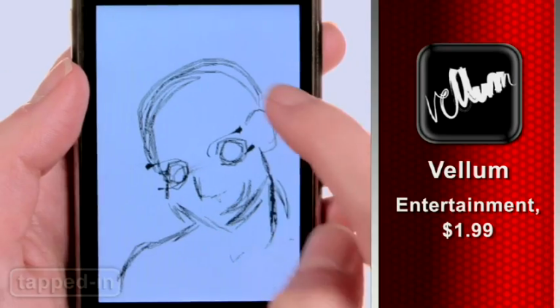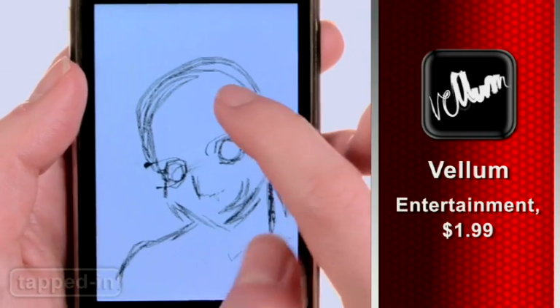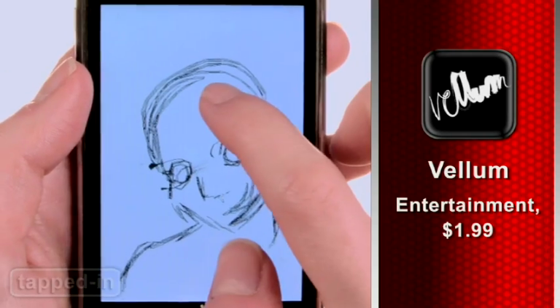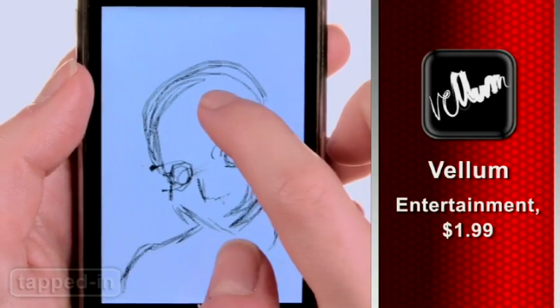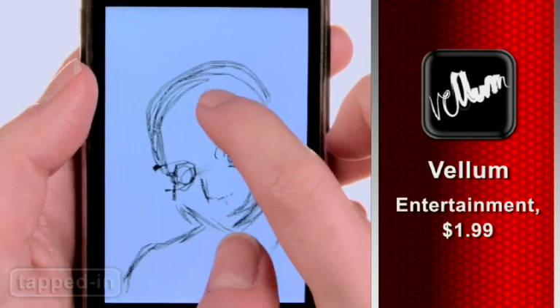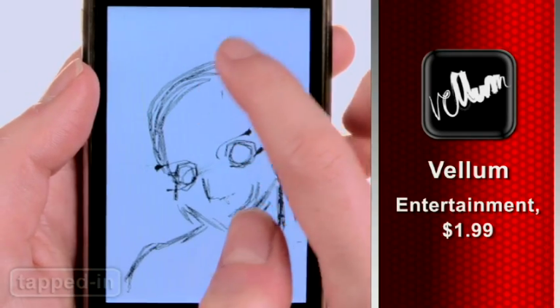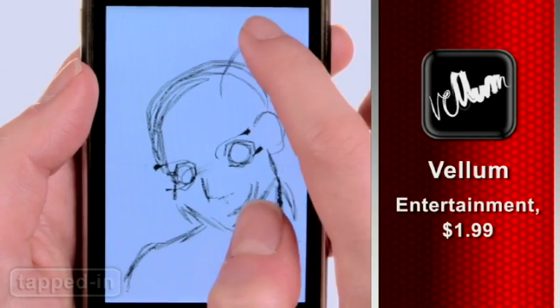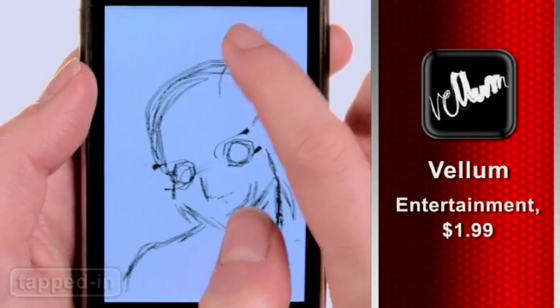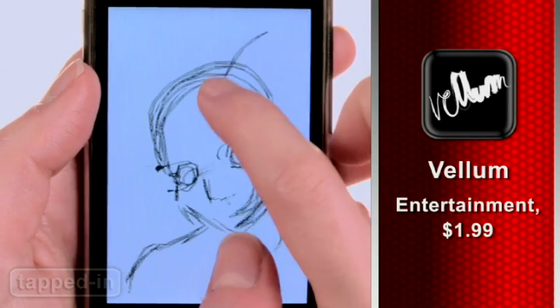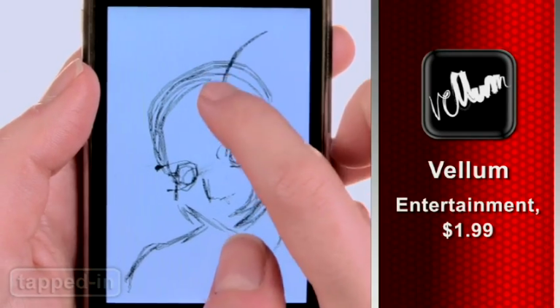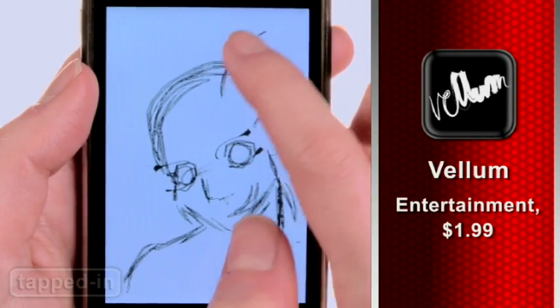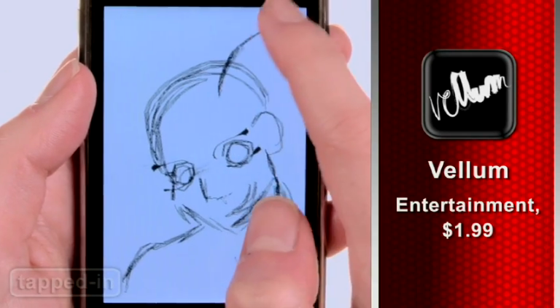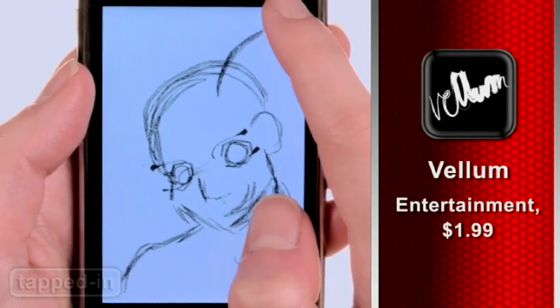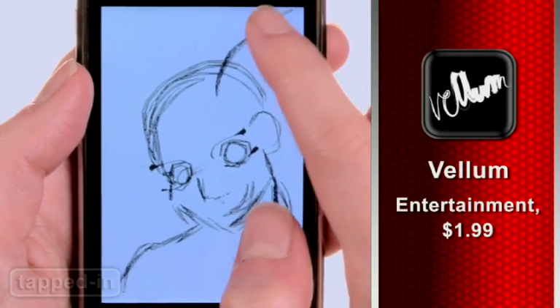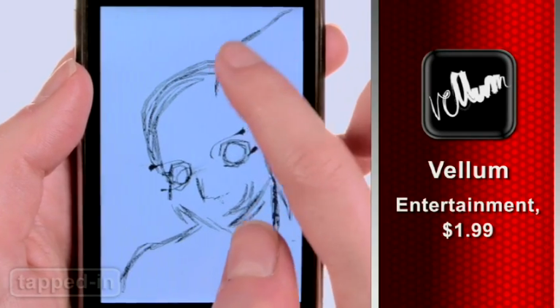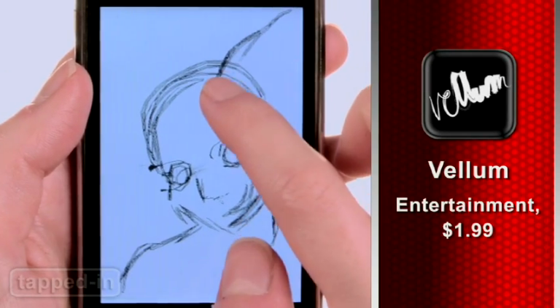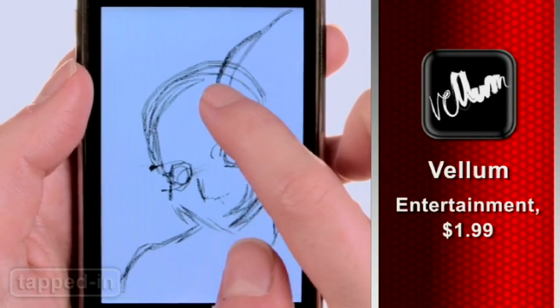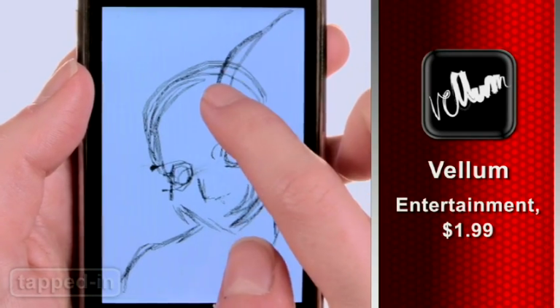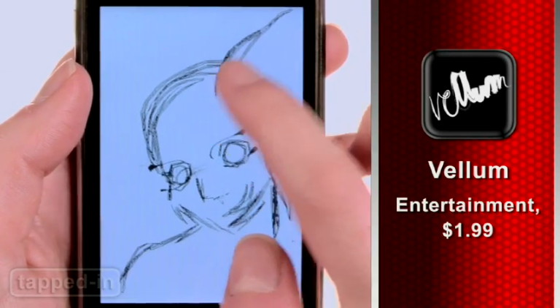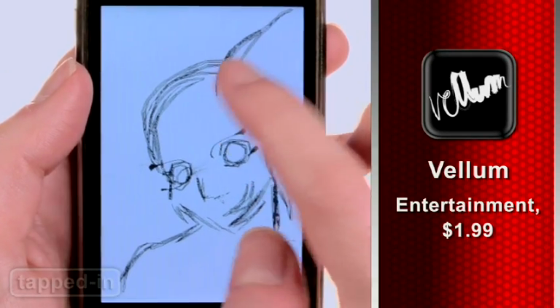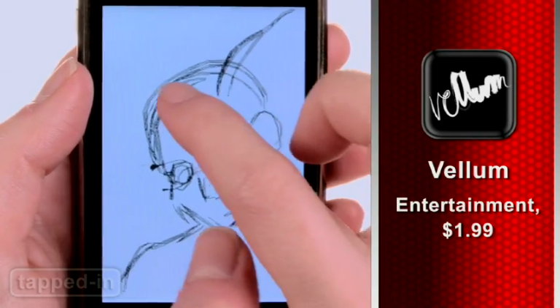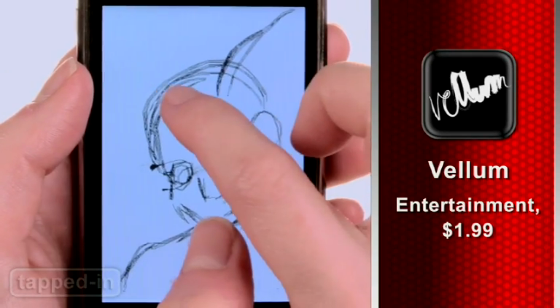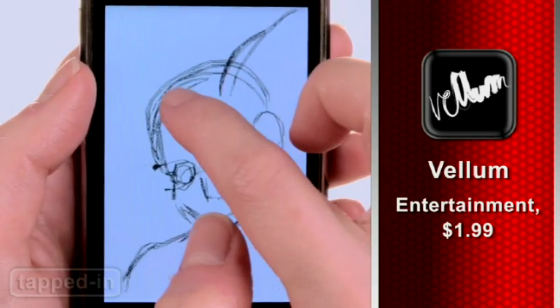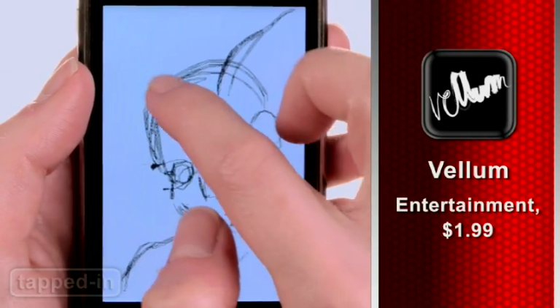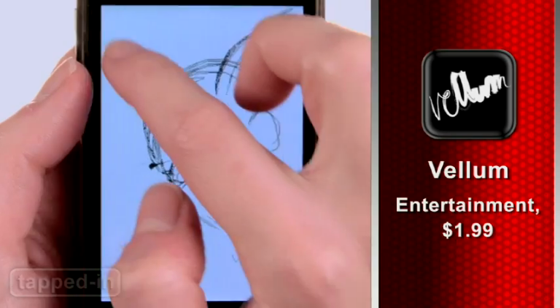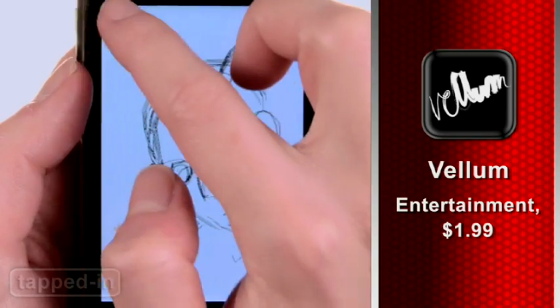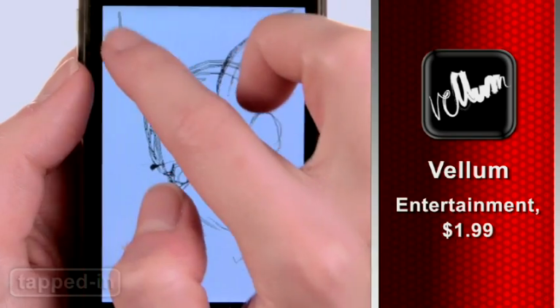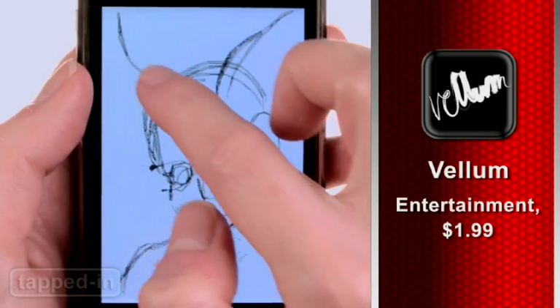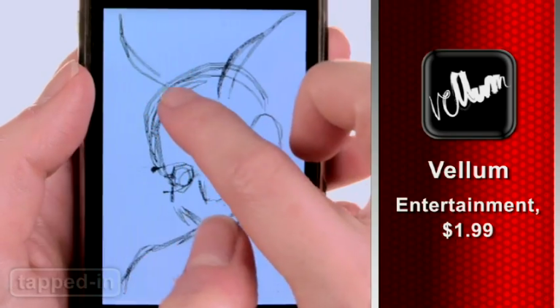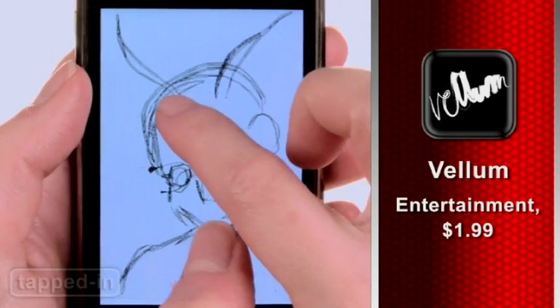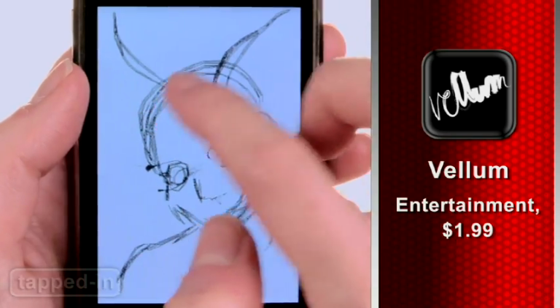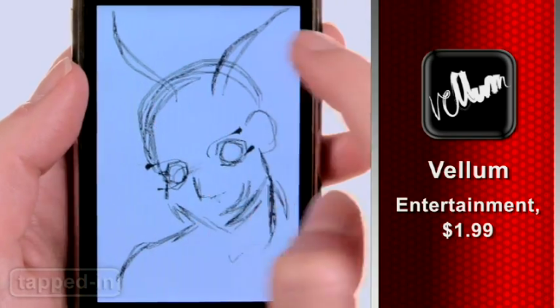Vellum may seem like a simple app, but for two bucks, it simulates sketching on vellum paper very well.